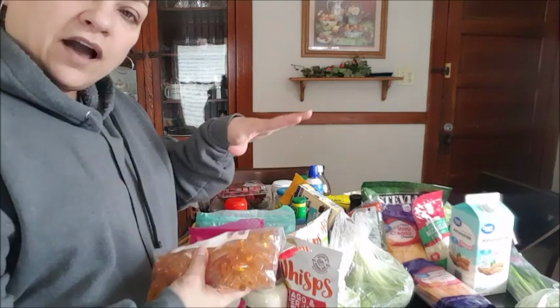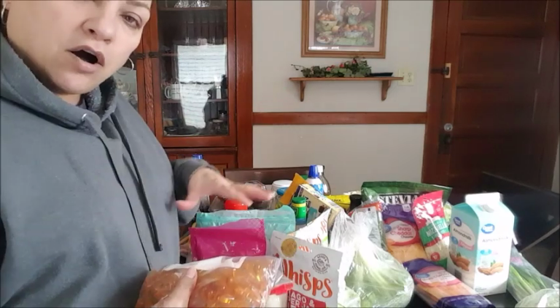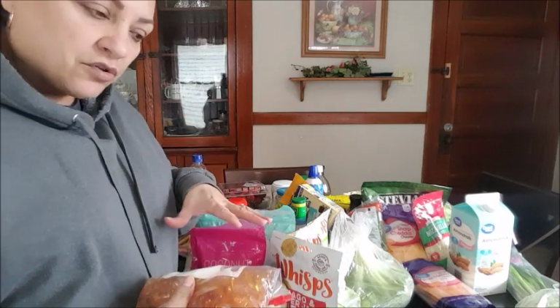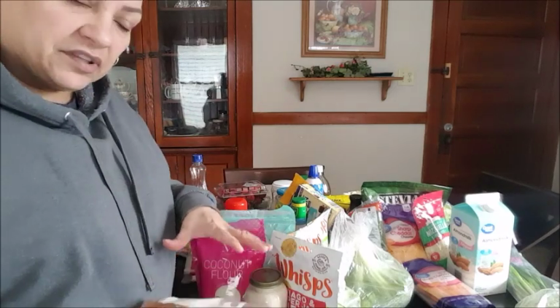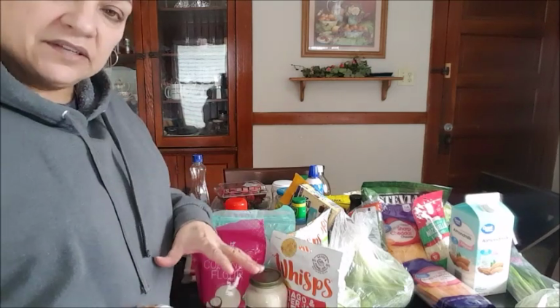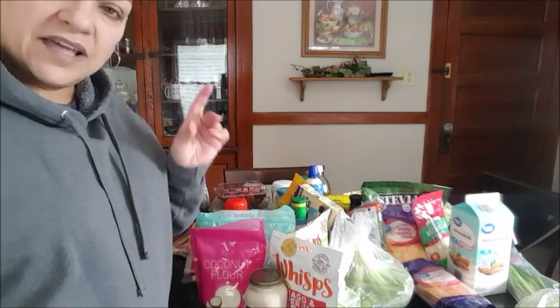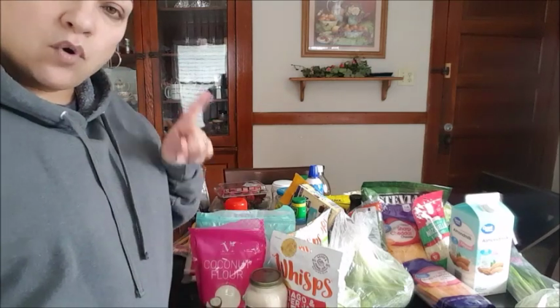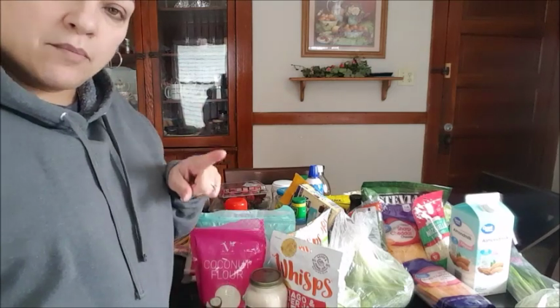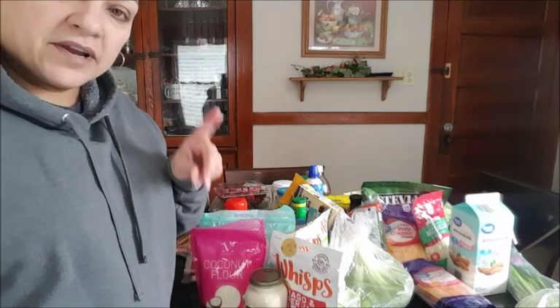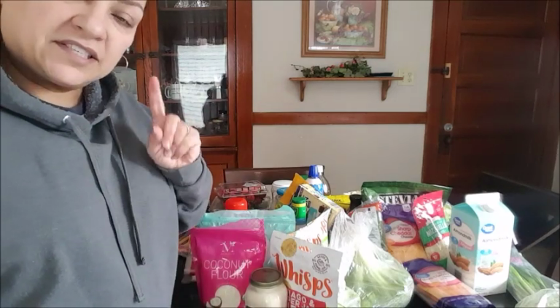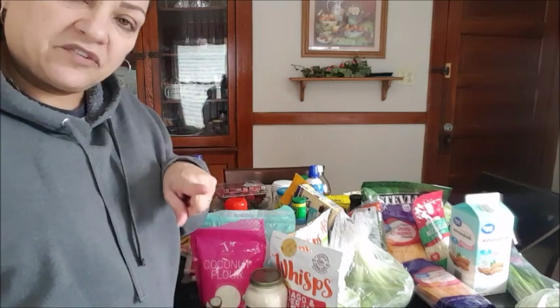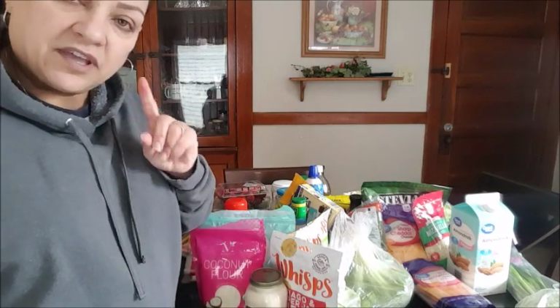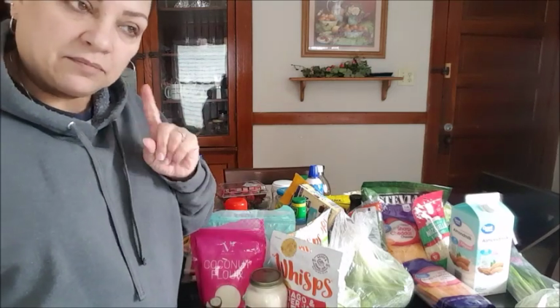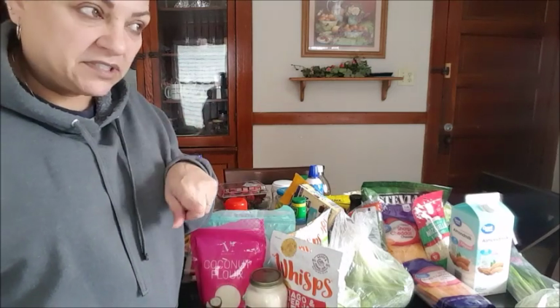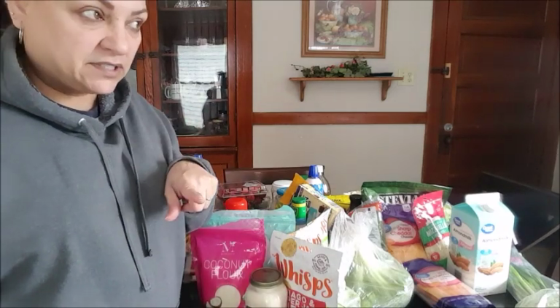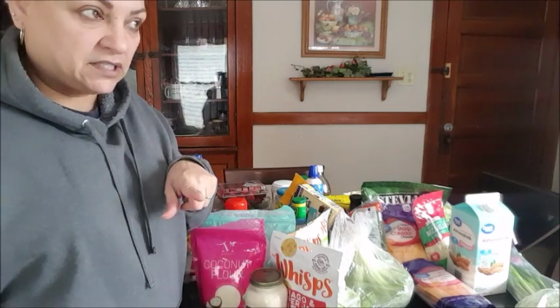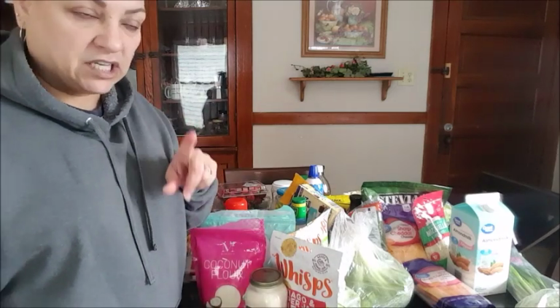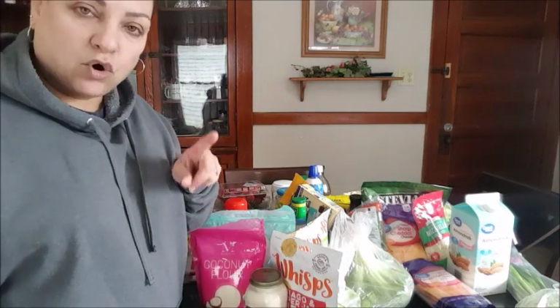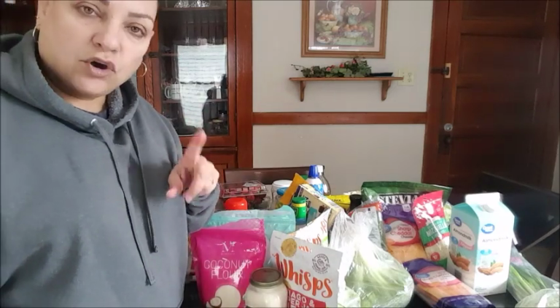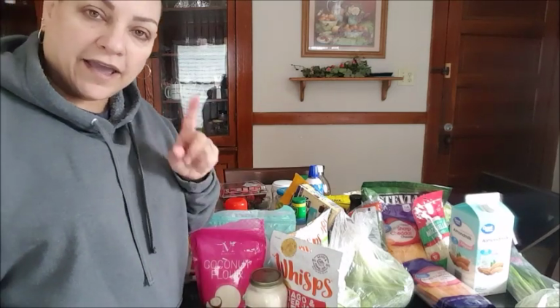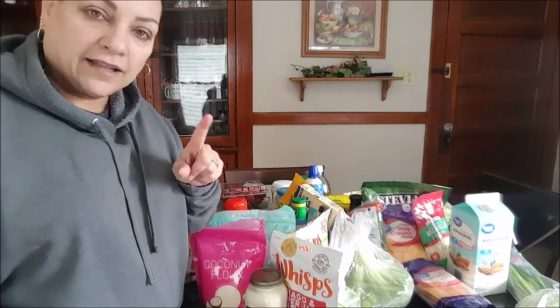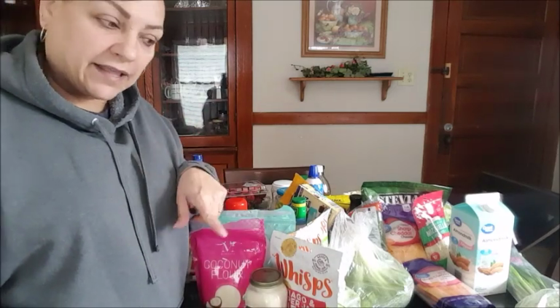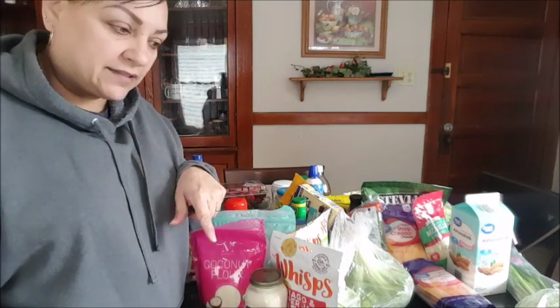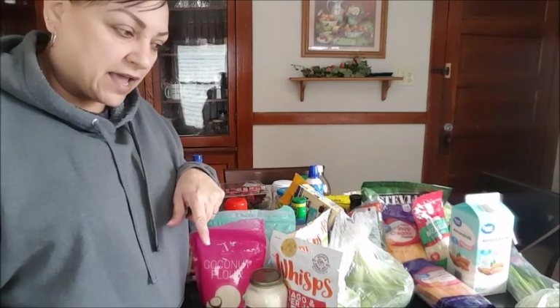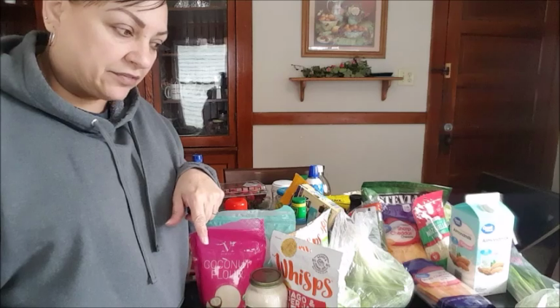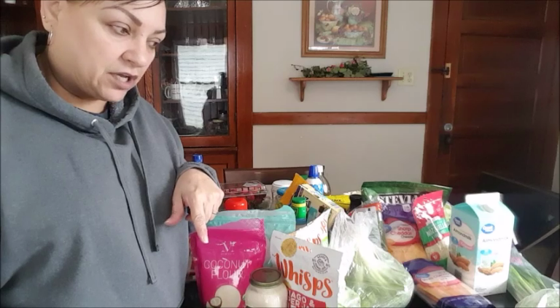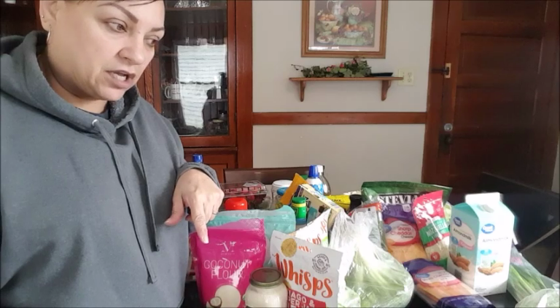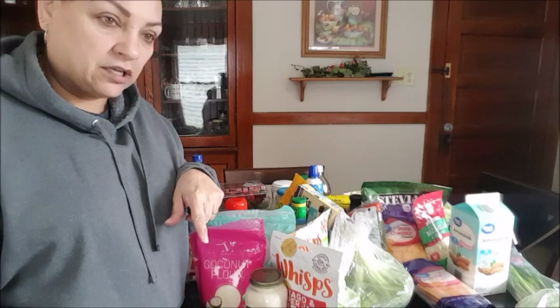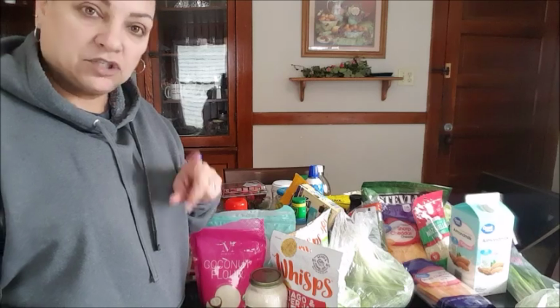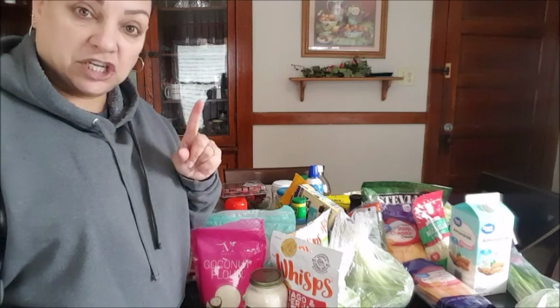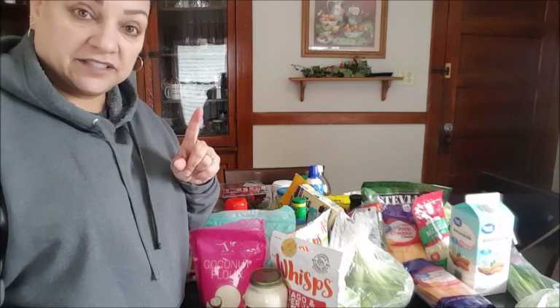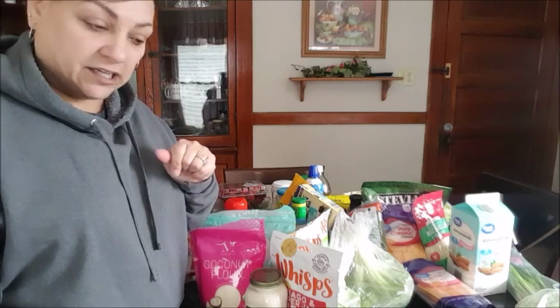I got all those things at Walmart, except for the MCT oil — I got that at GNC.